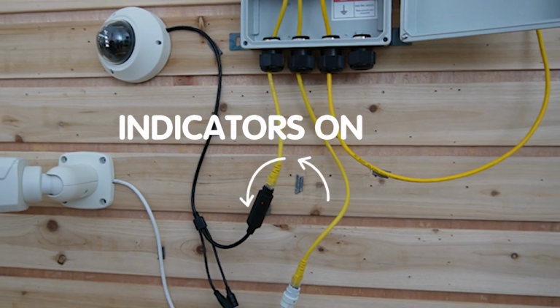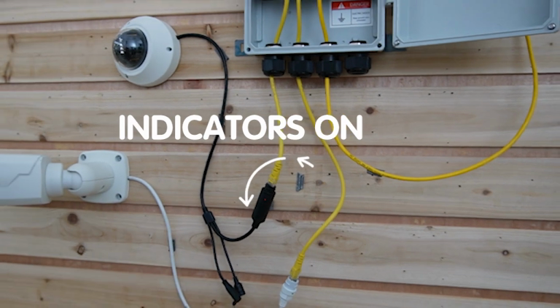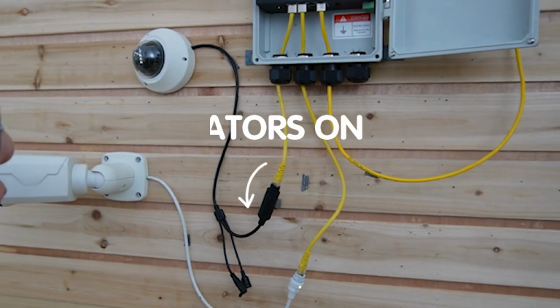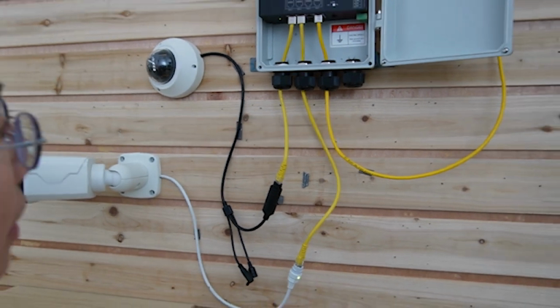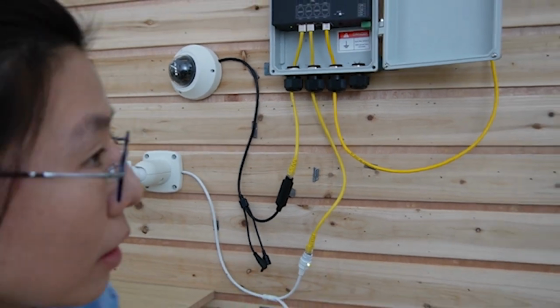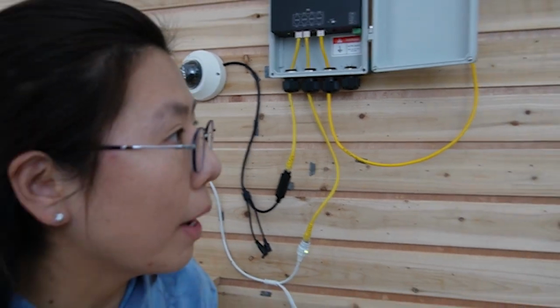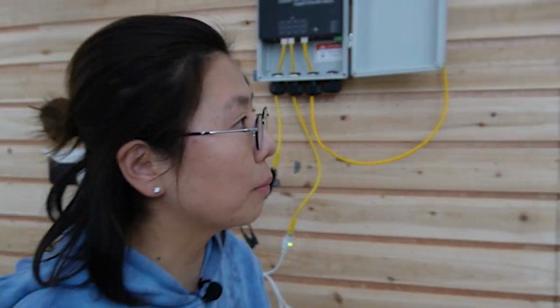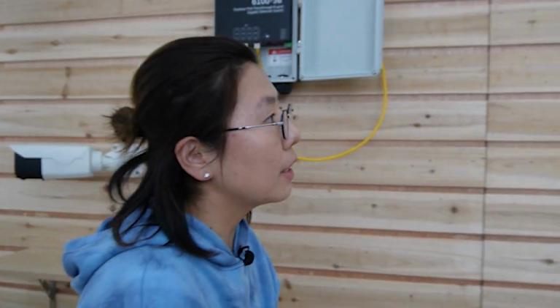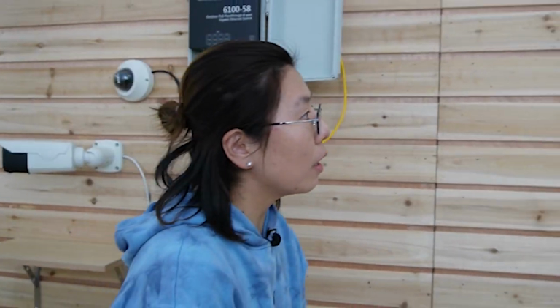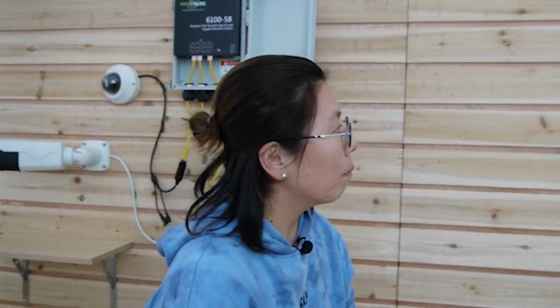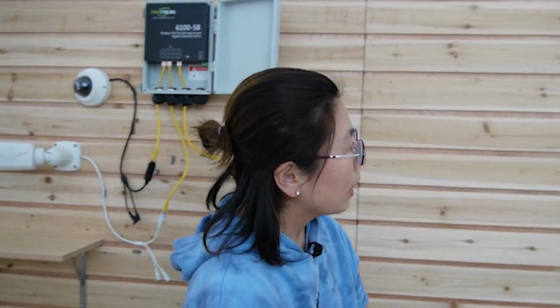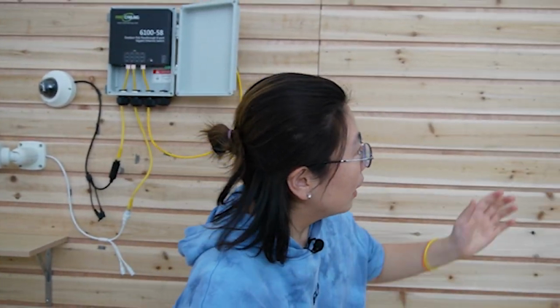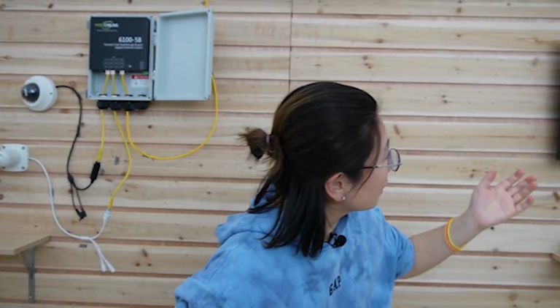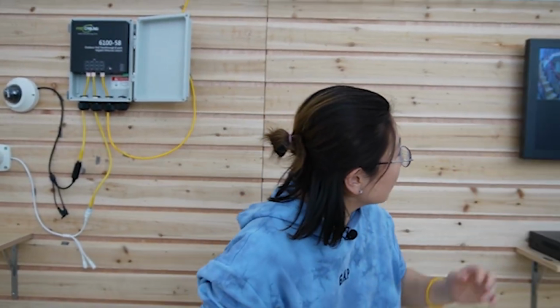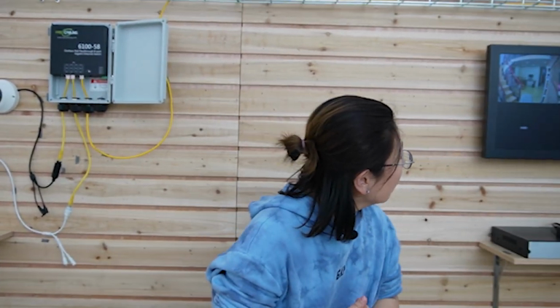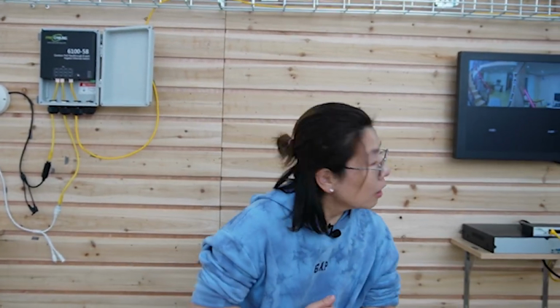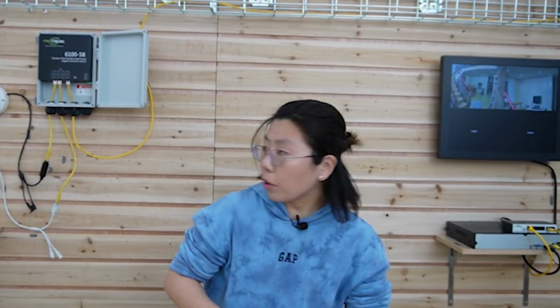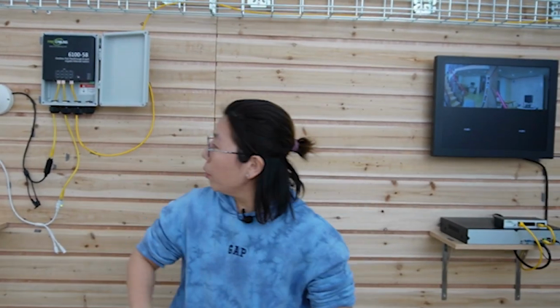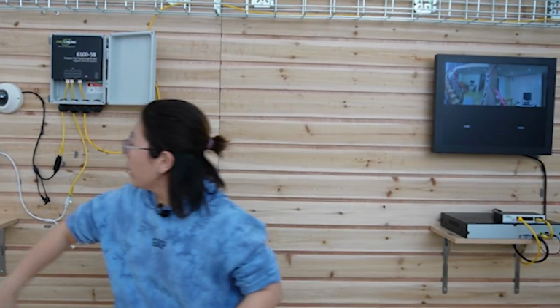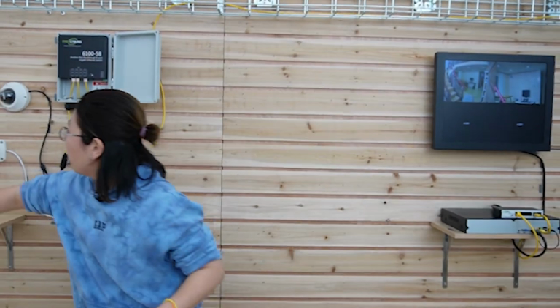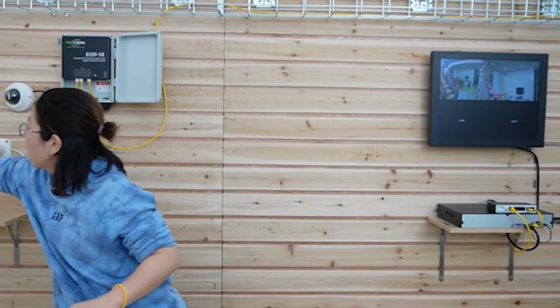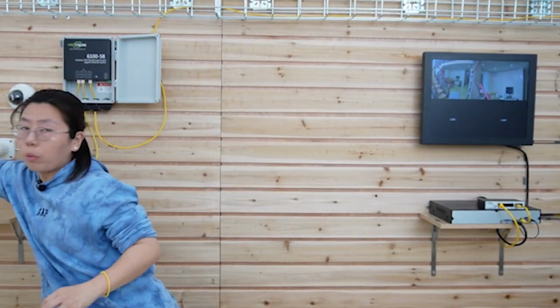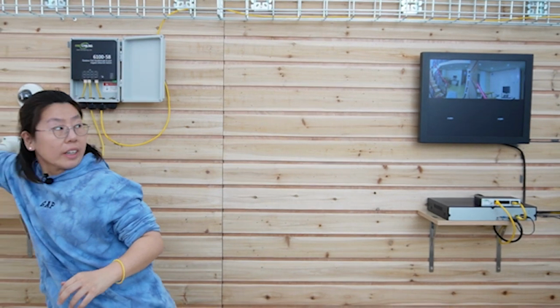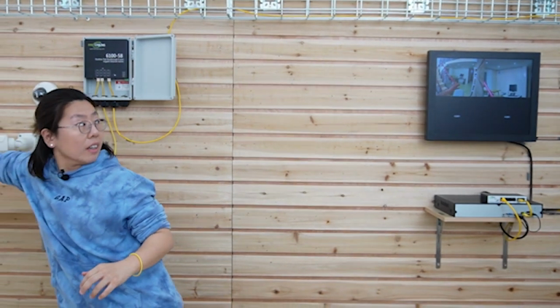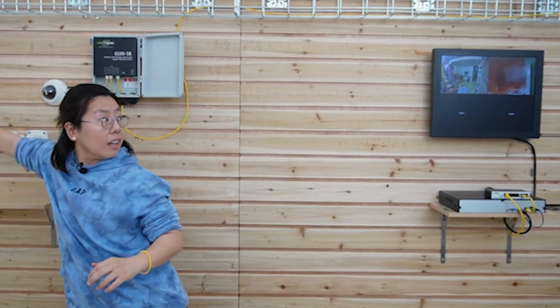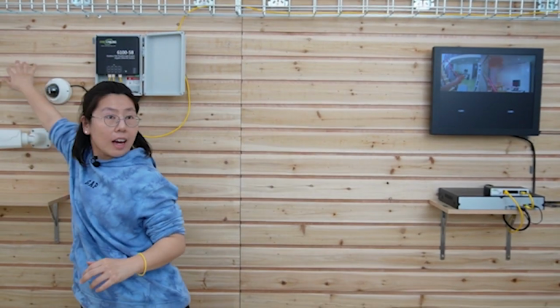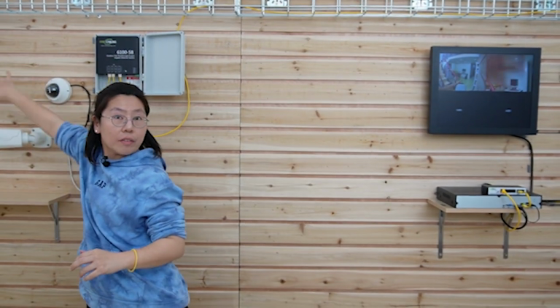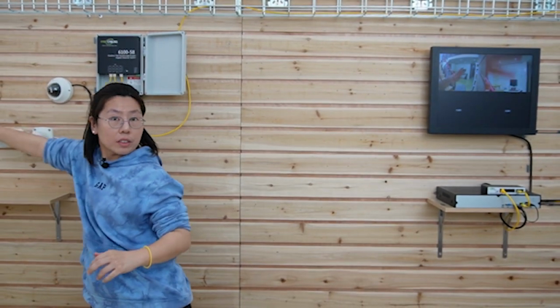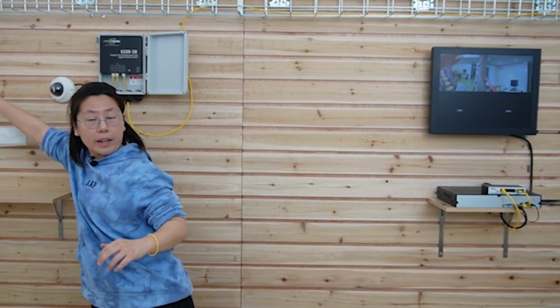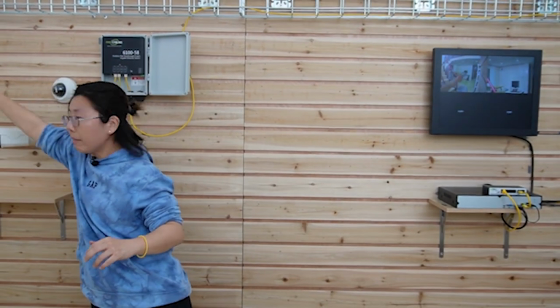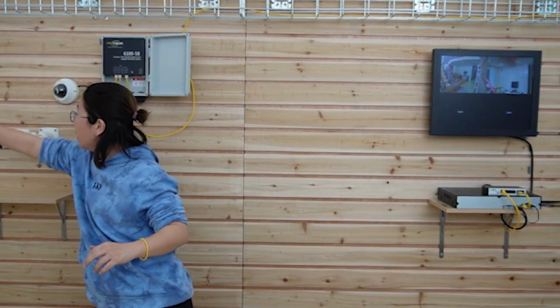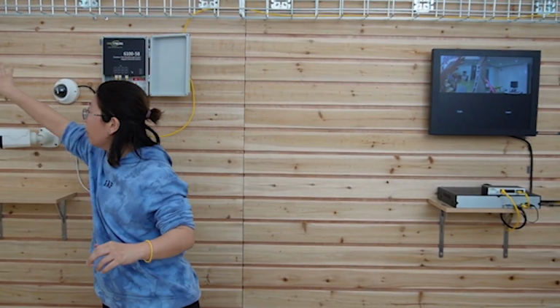Now the system has been set up. Let's see — both cameras are working live. See my hand right here?